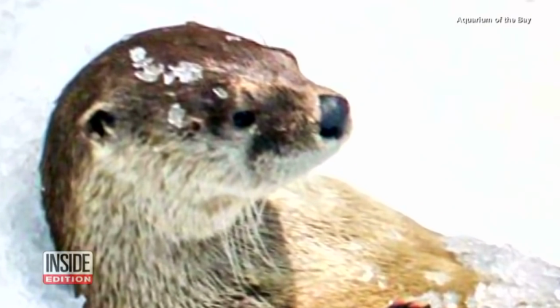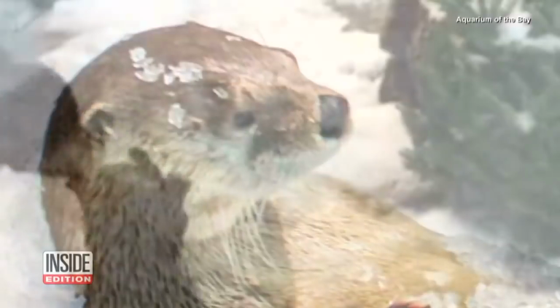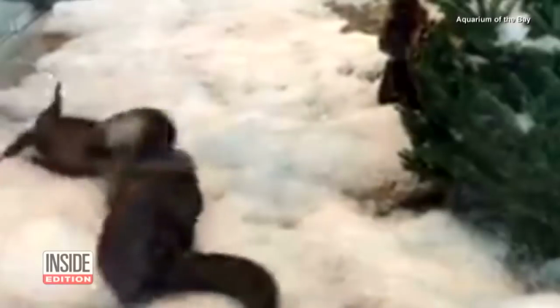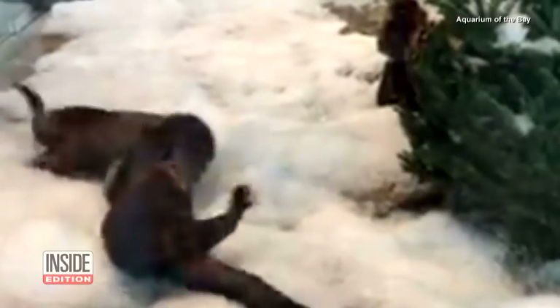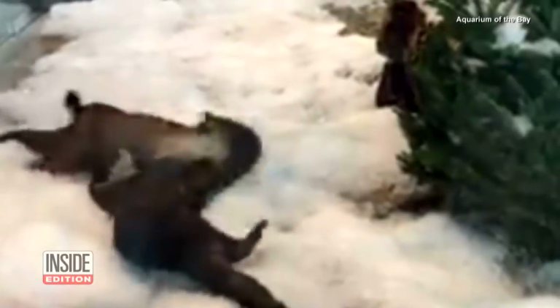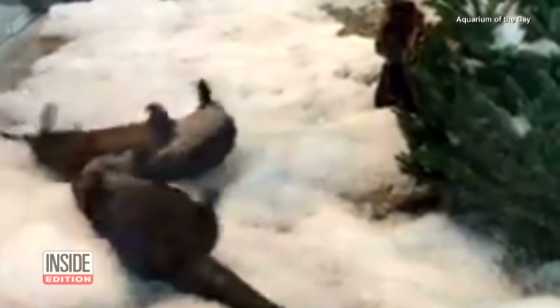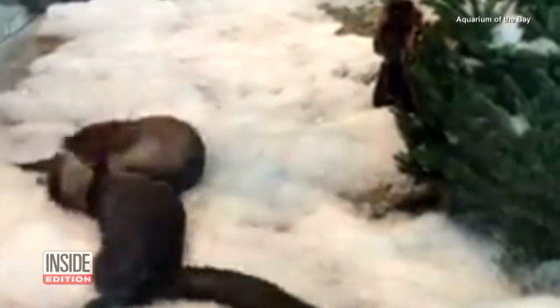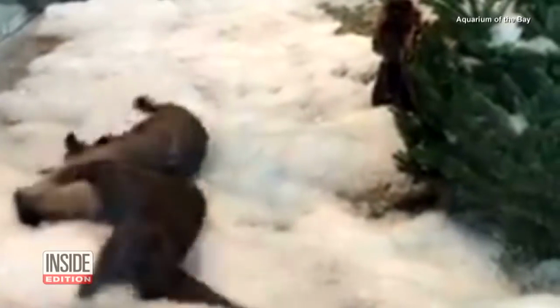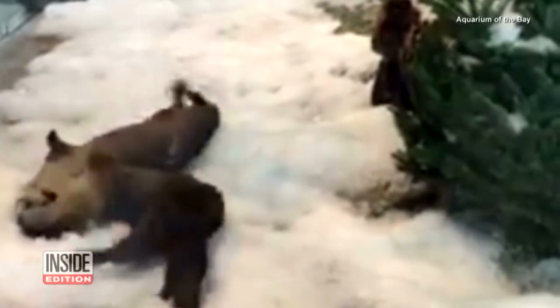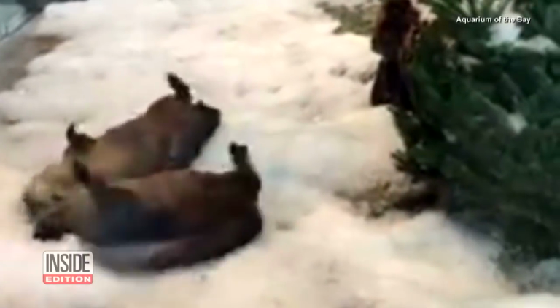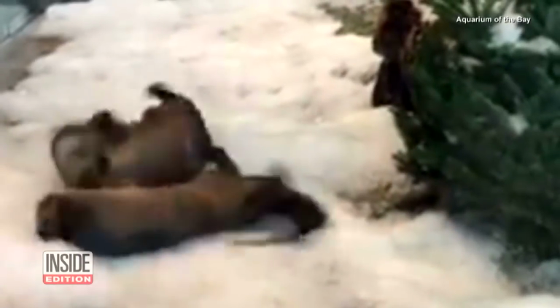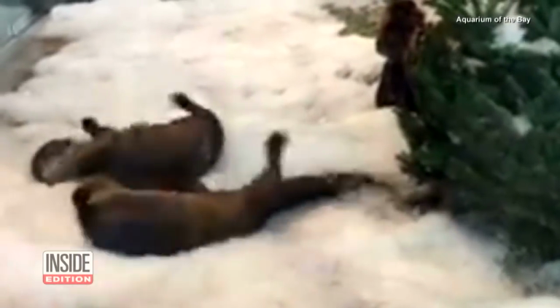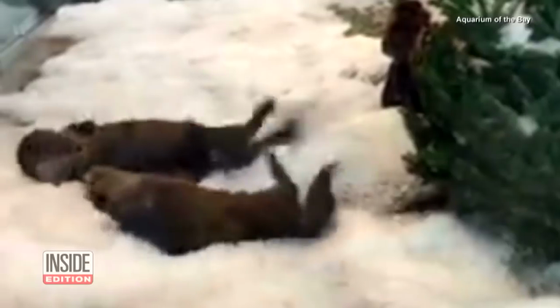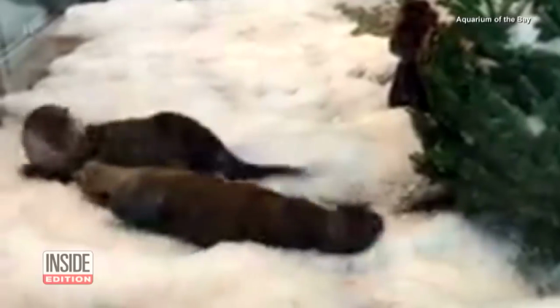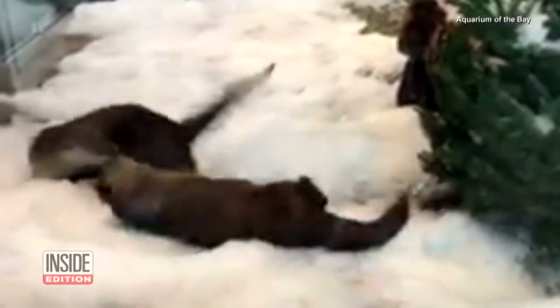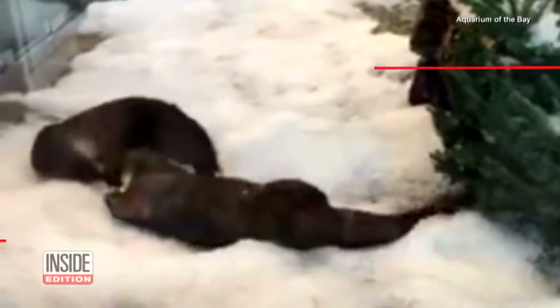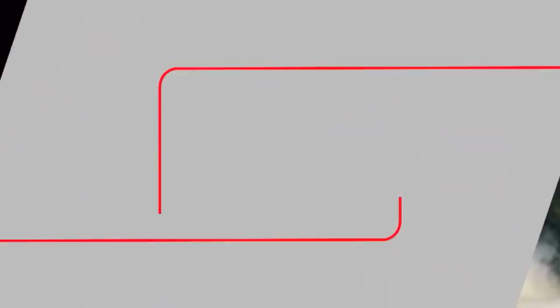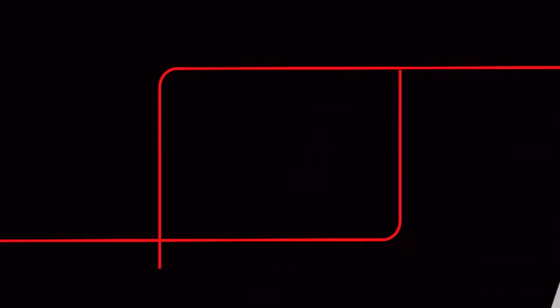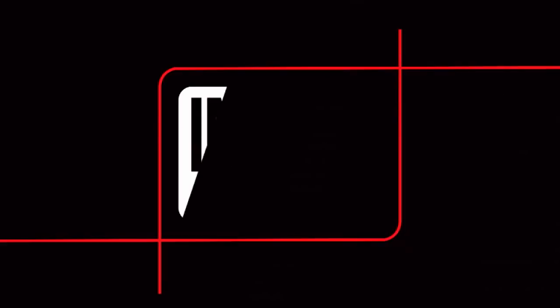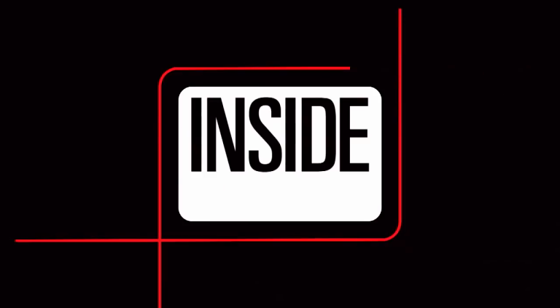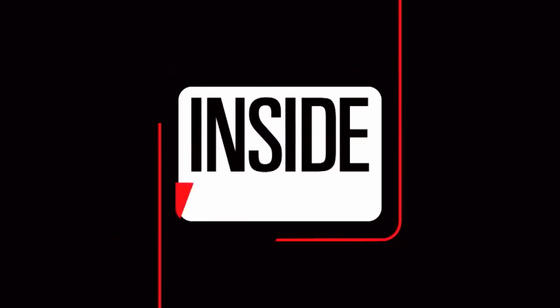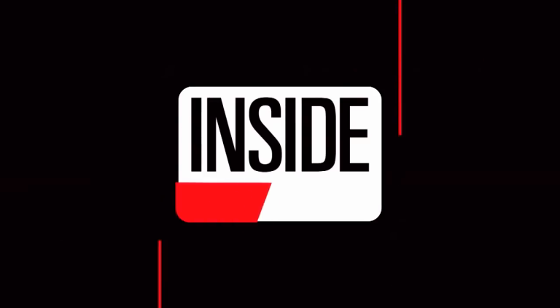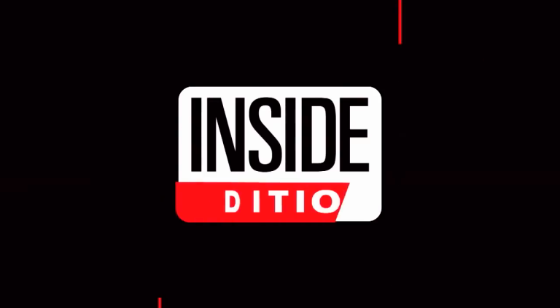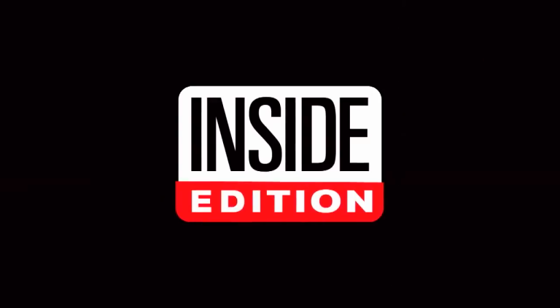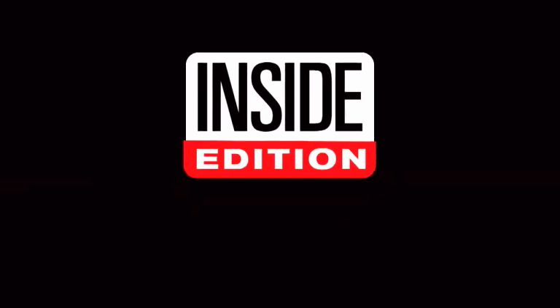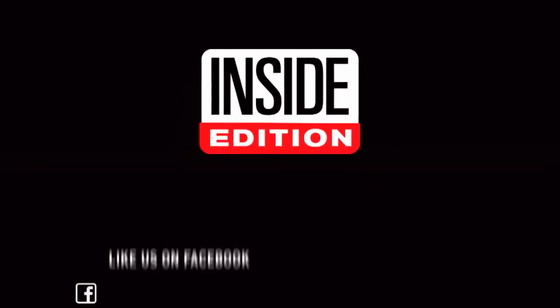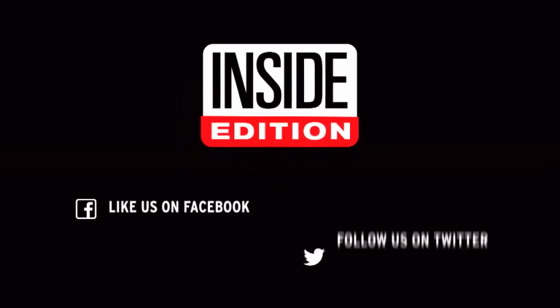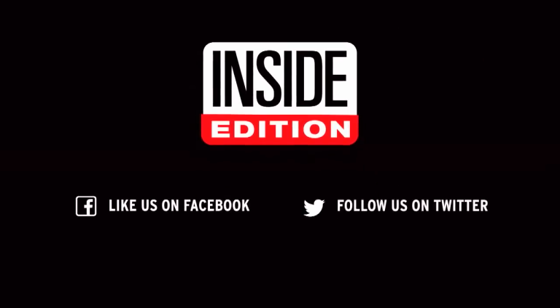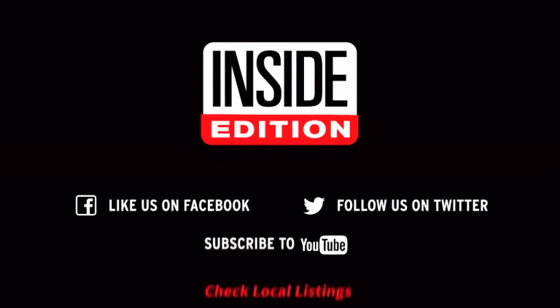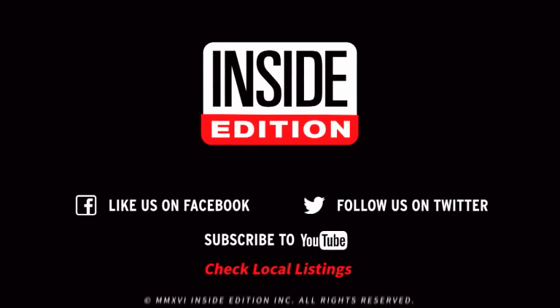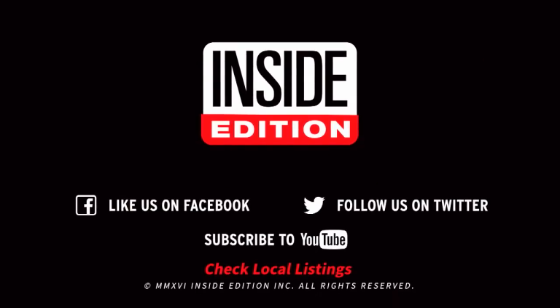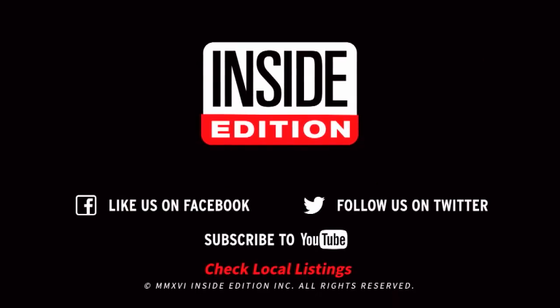And with that, there's no need for a winter jacket. For InsideEdition.com, I'm Kelly Mealich.